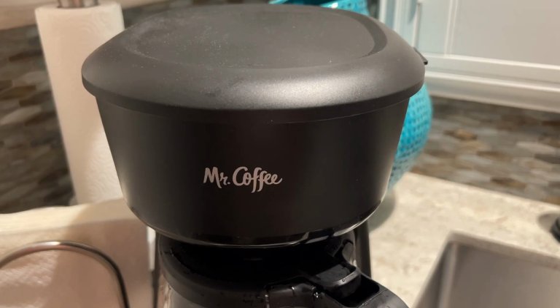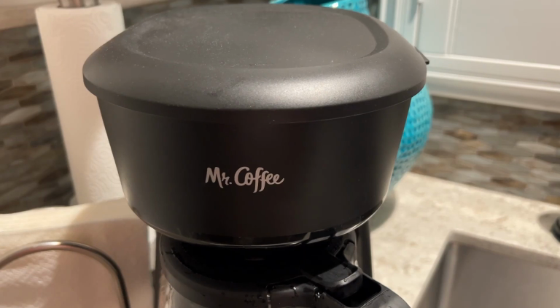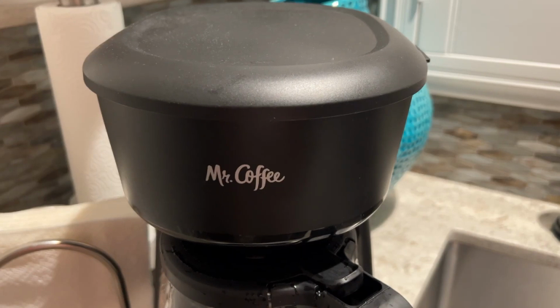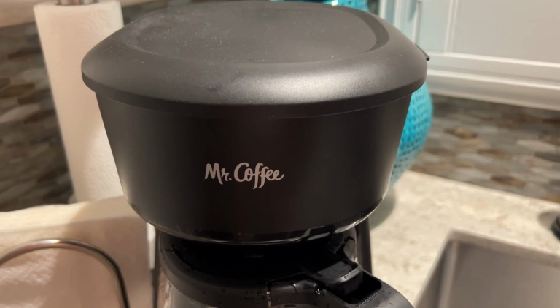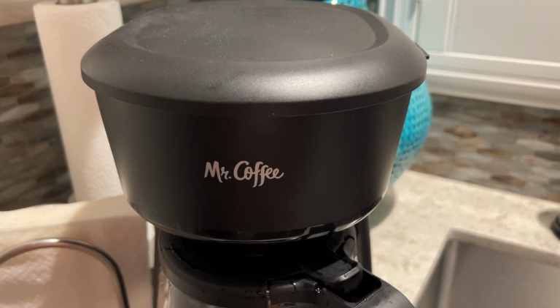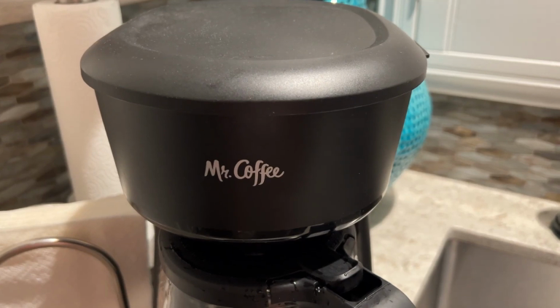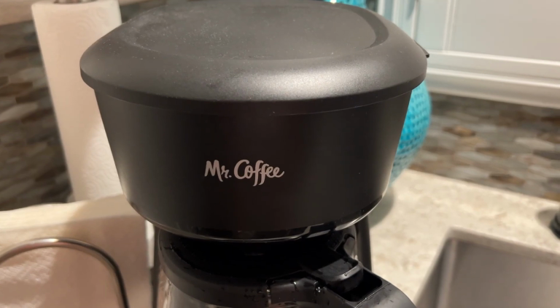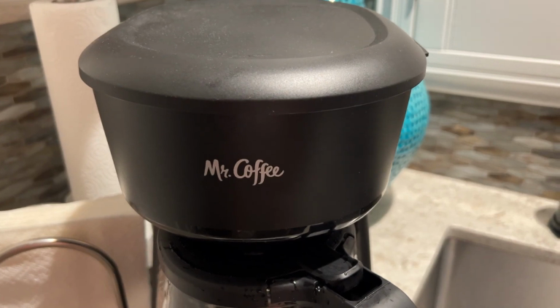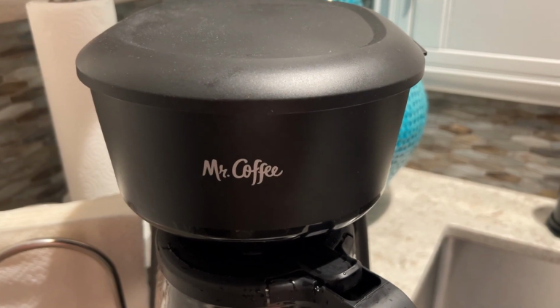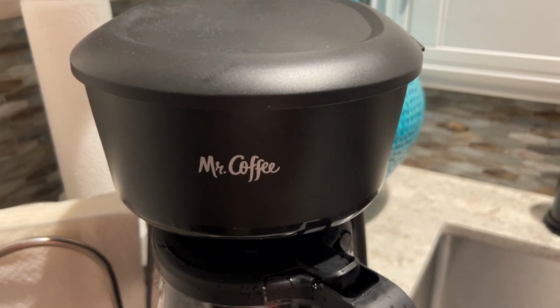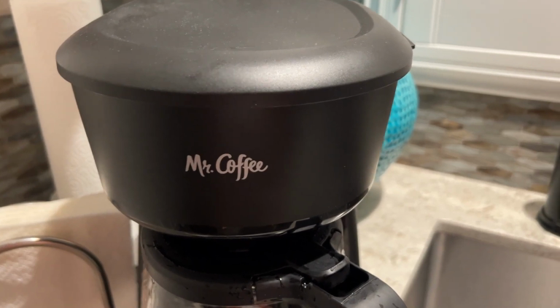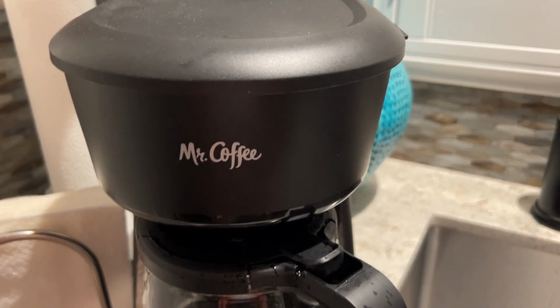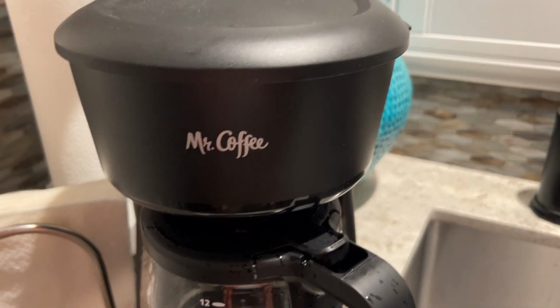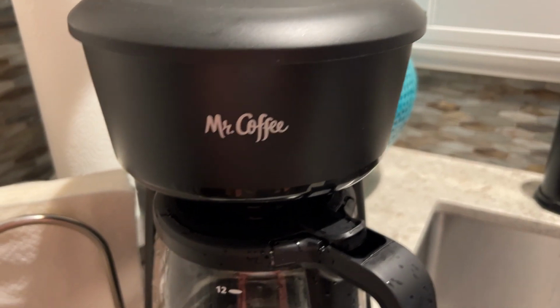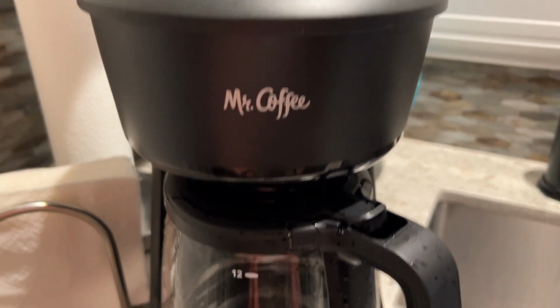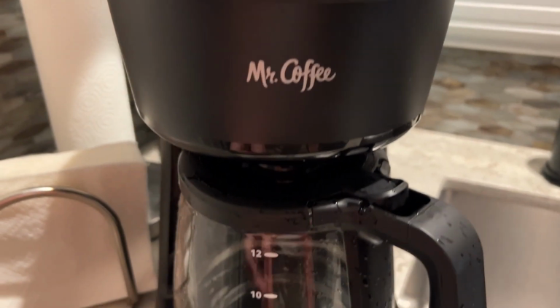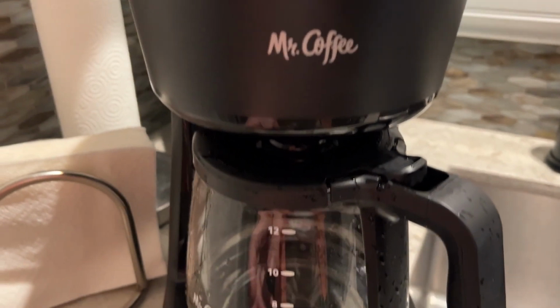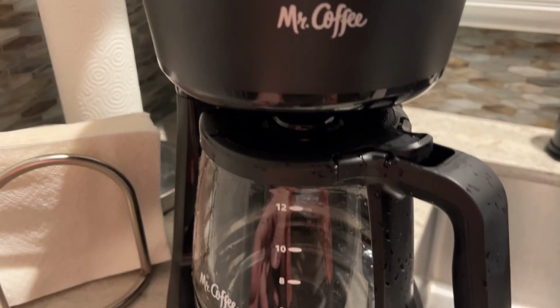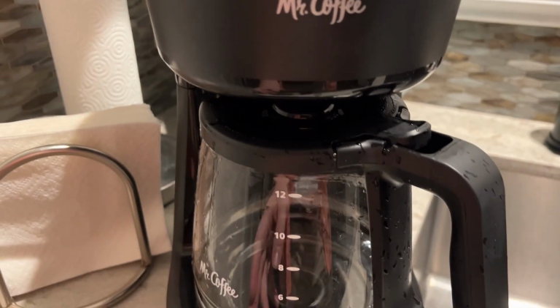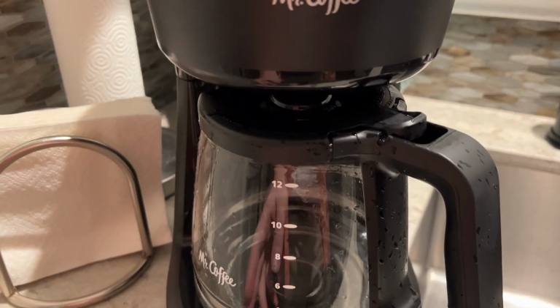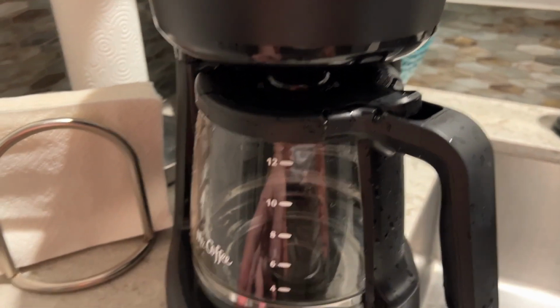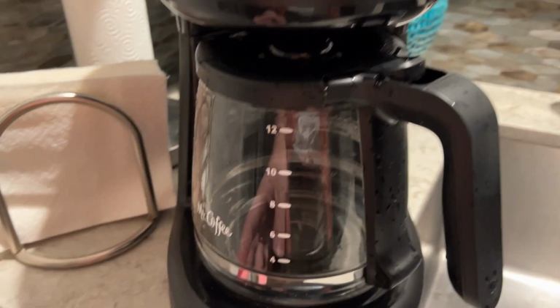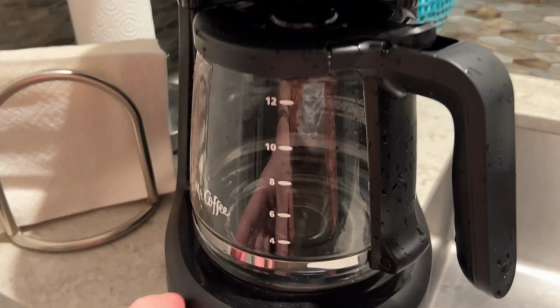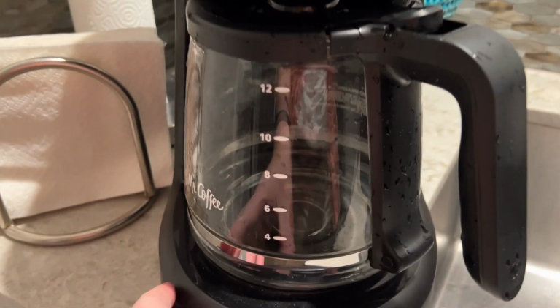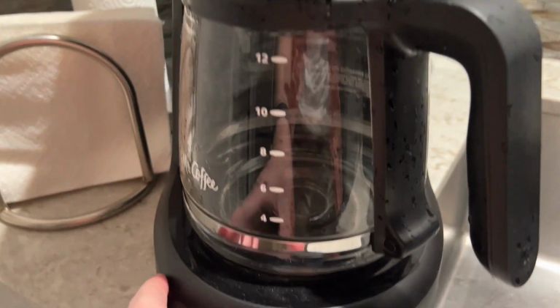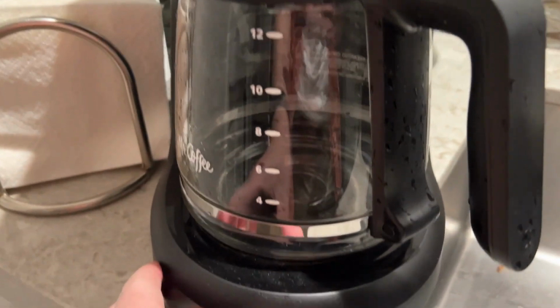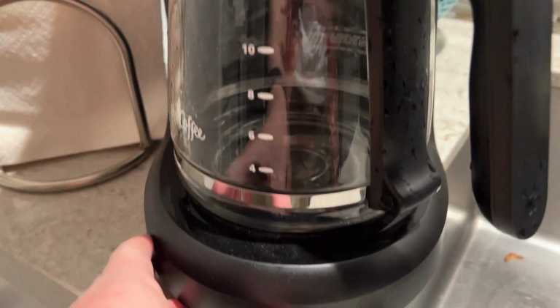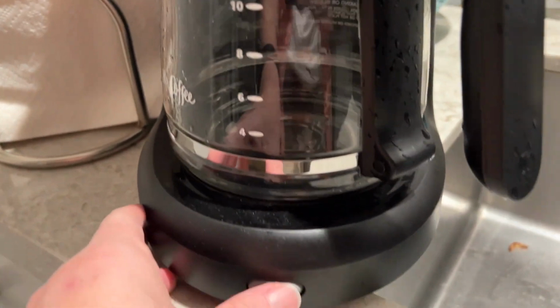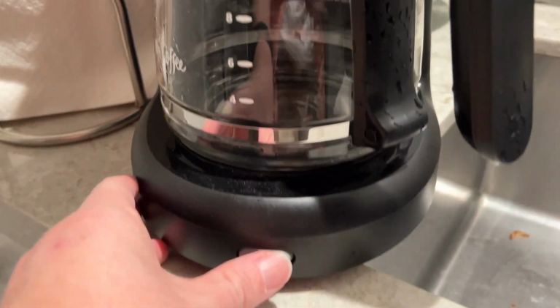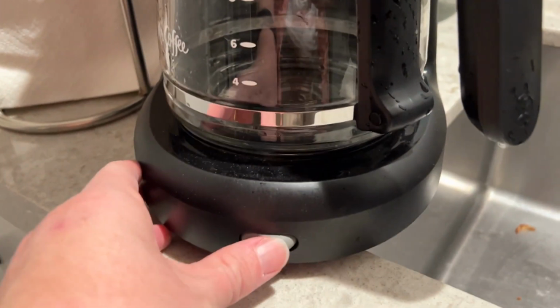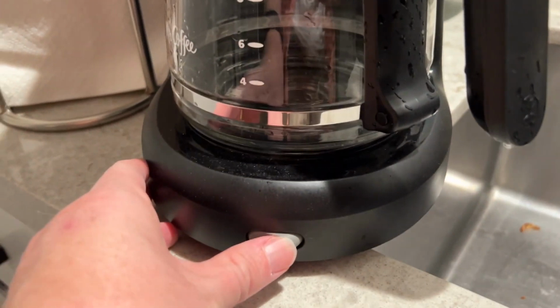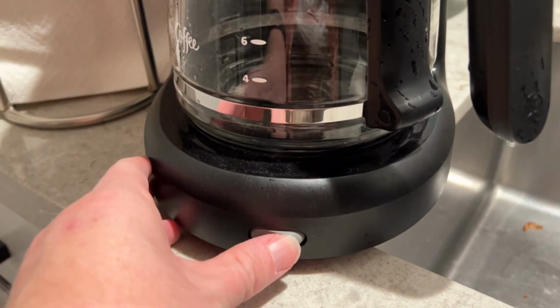I'm Tom from DIY Life Tech, and let's take a look at the Mr. Coffee 12 Cup Coffee Maker here.